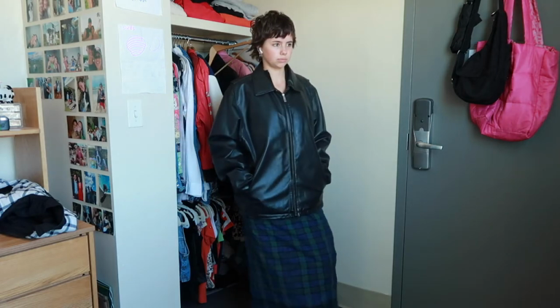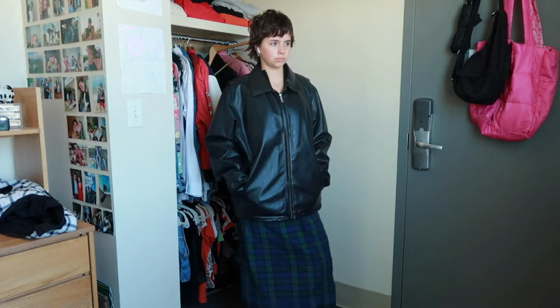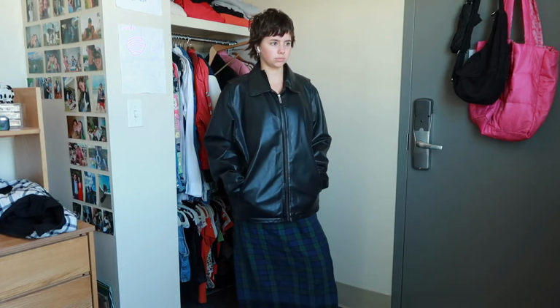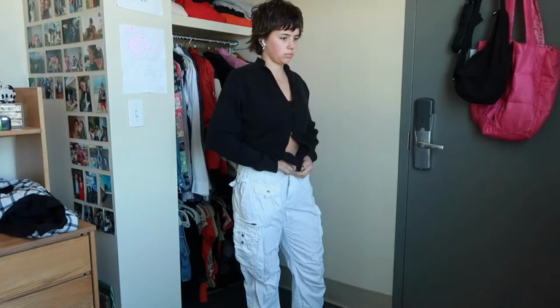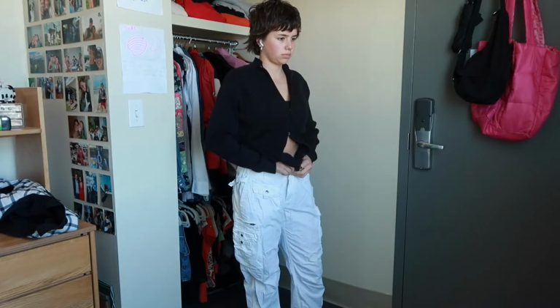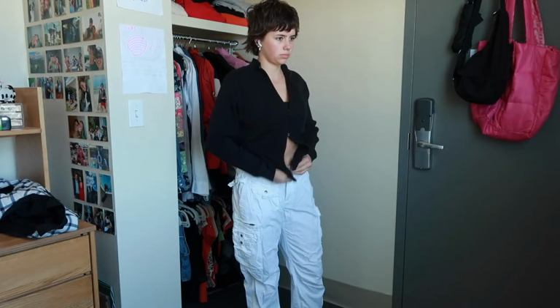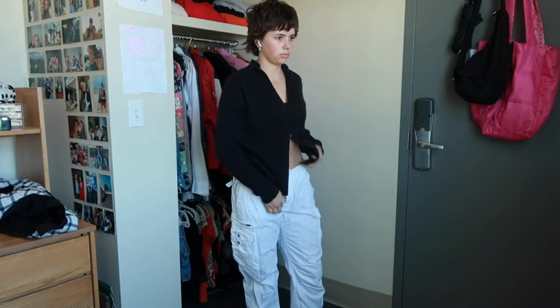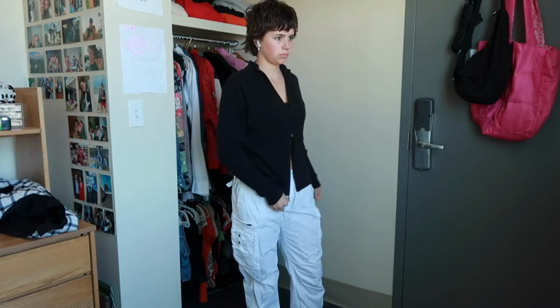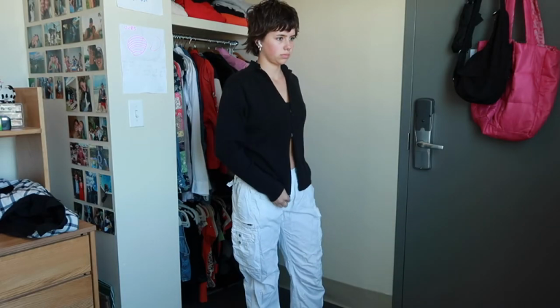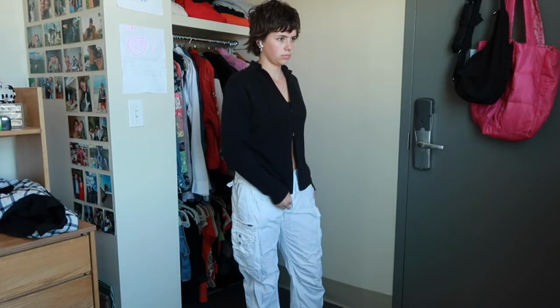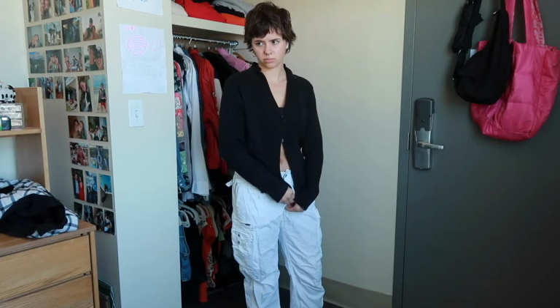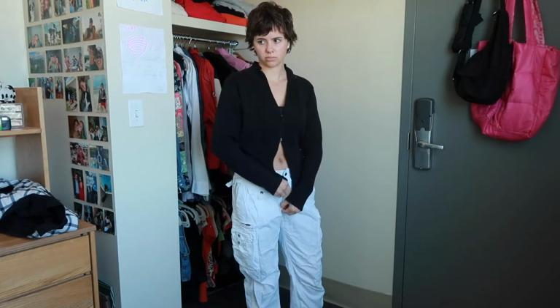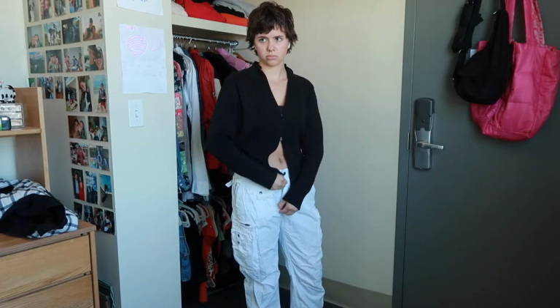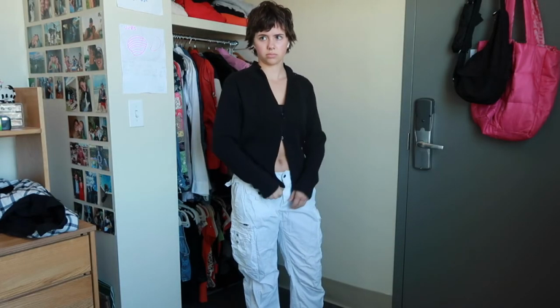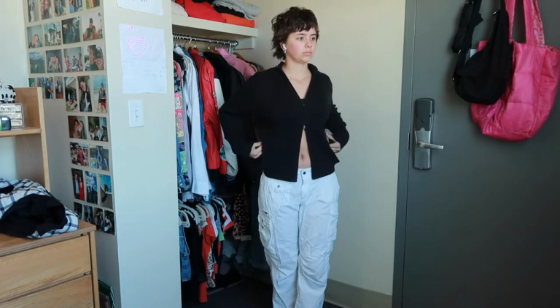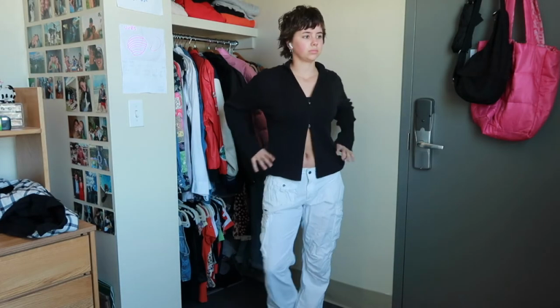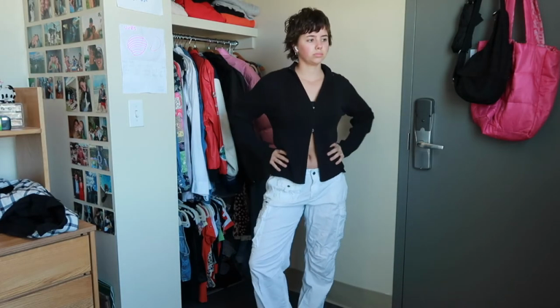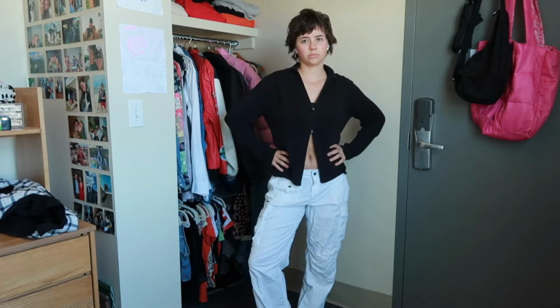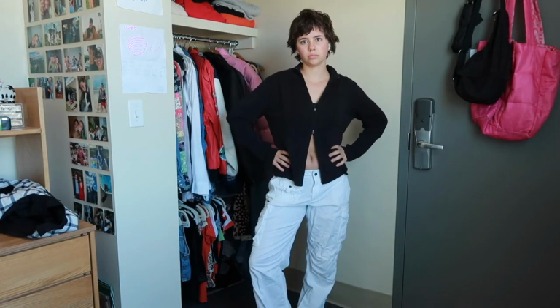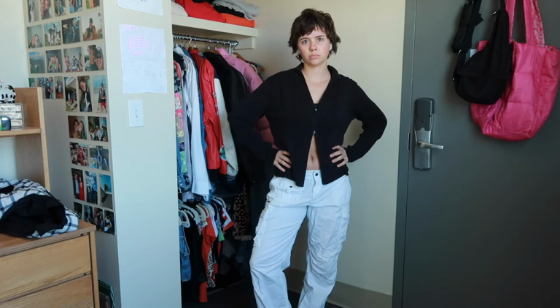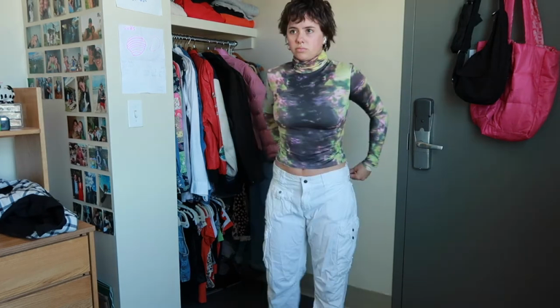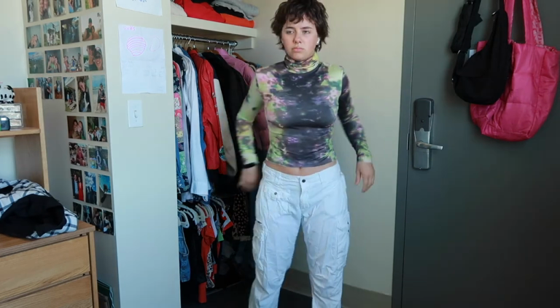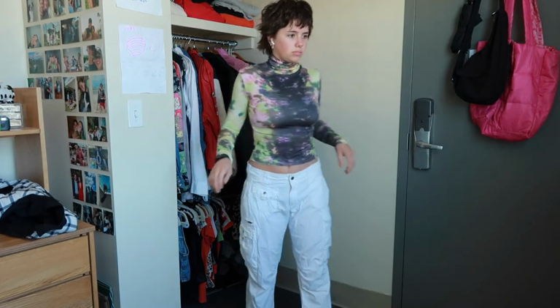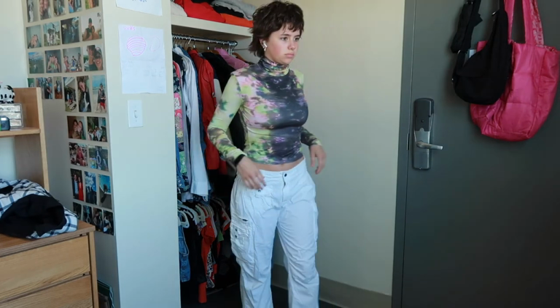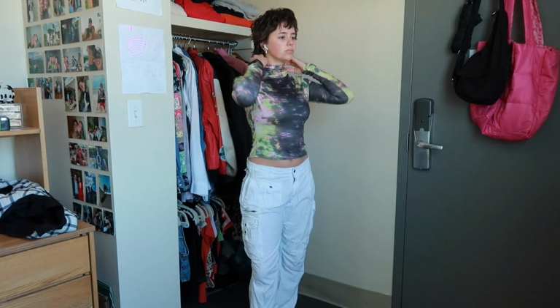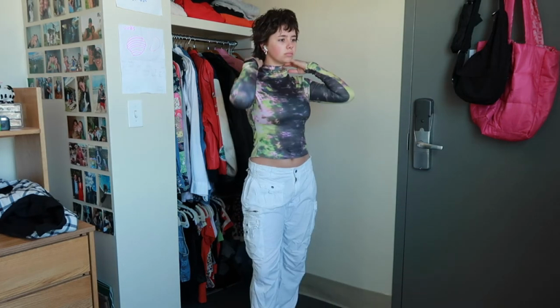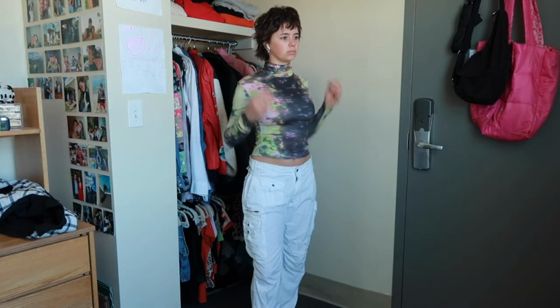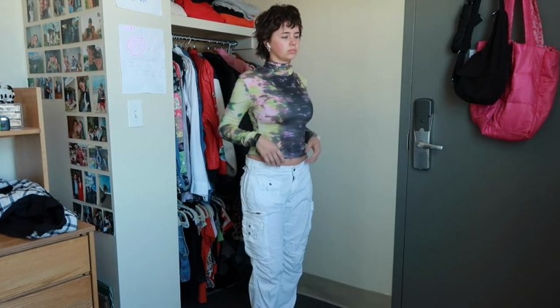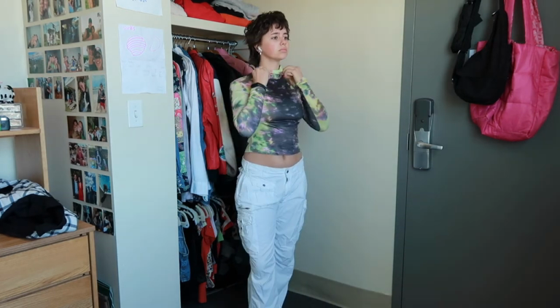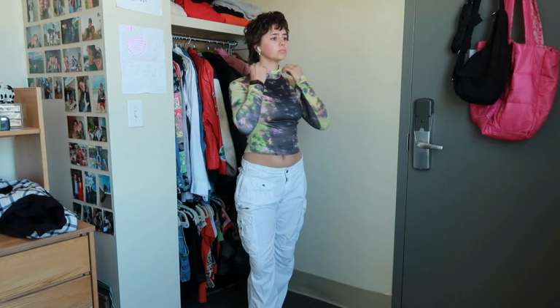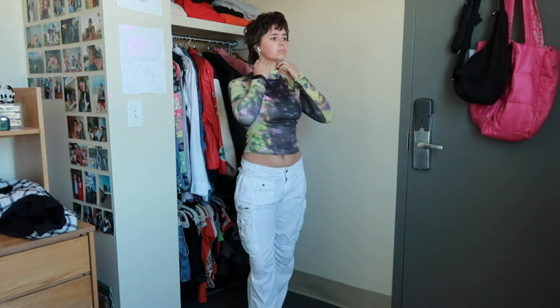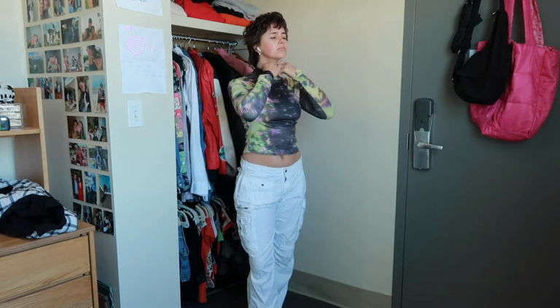Then we've got my white cargo pants, which I've really been enjoying, and this really cool turtleneck that's from eBay, I believe — I got it as a gift, but I think it's from eBay.